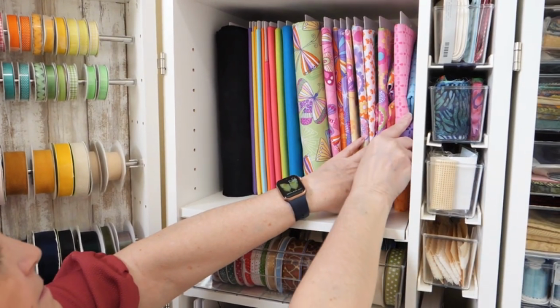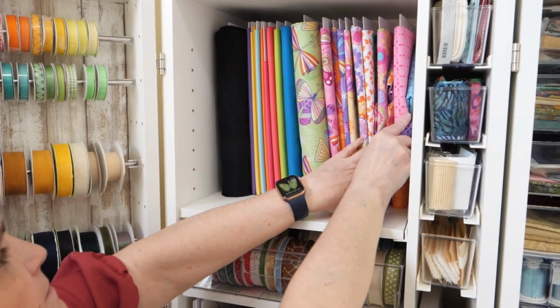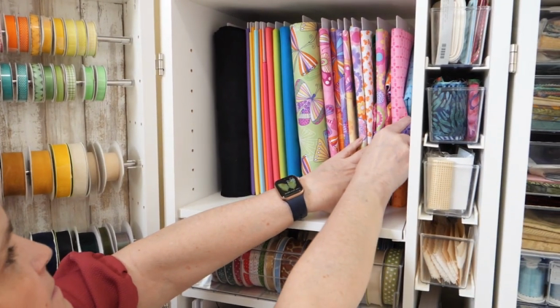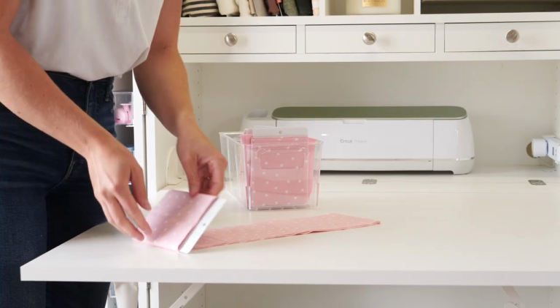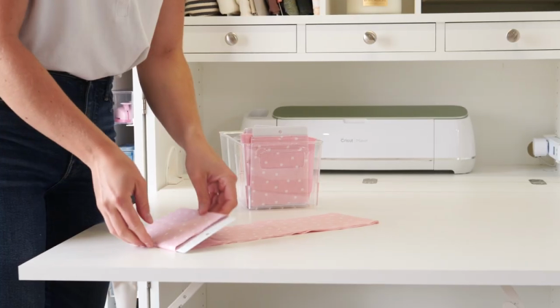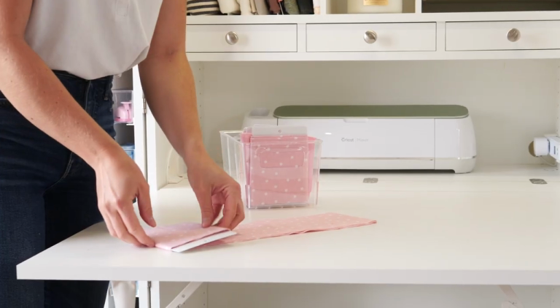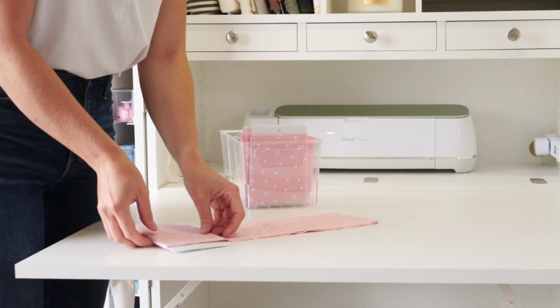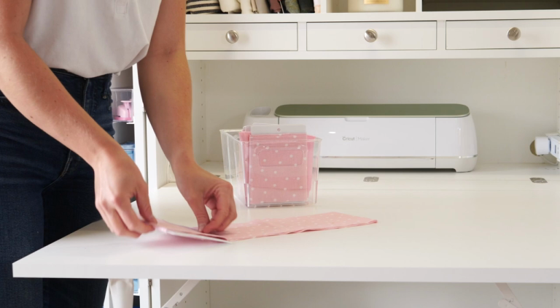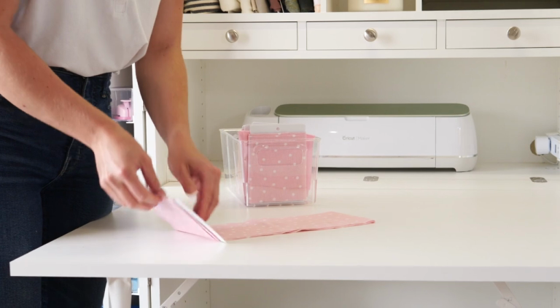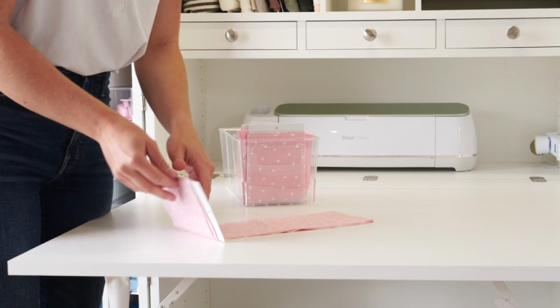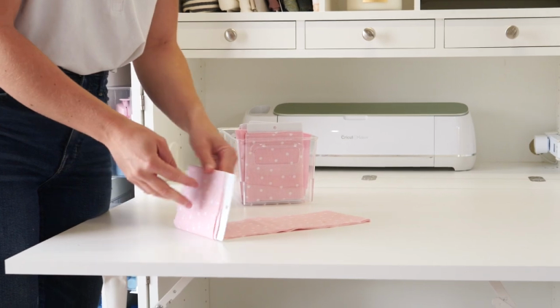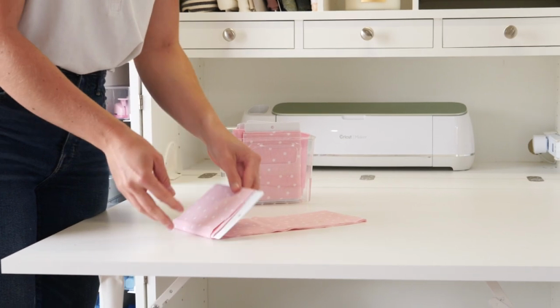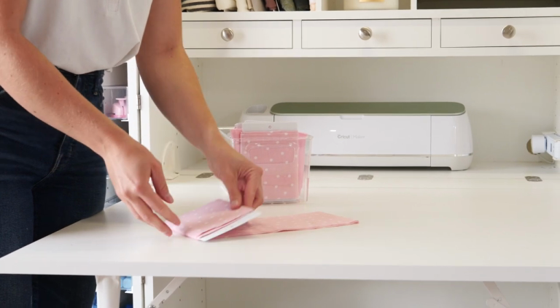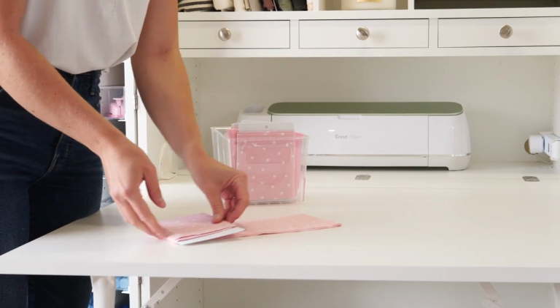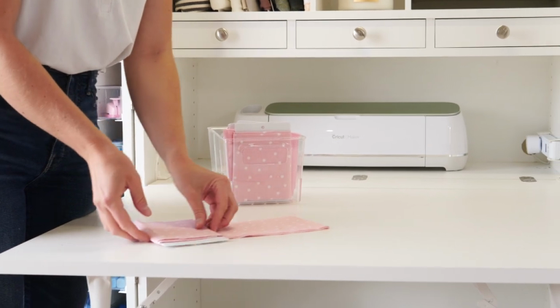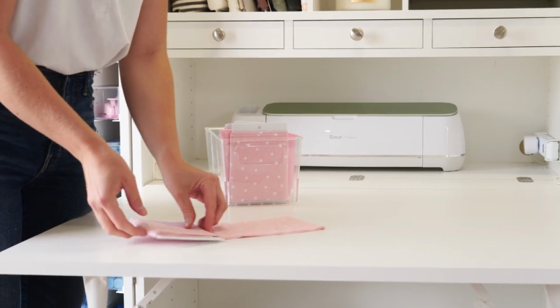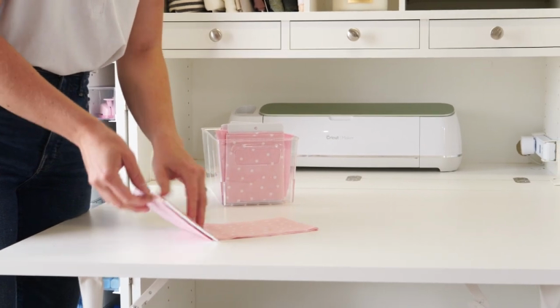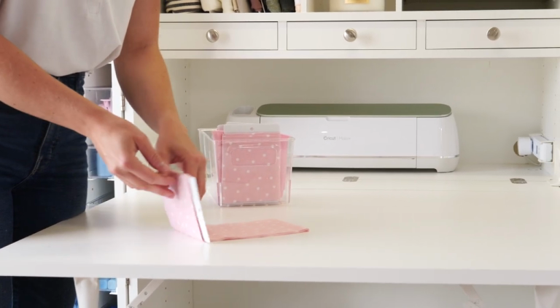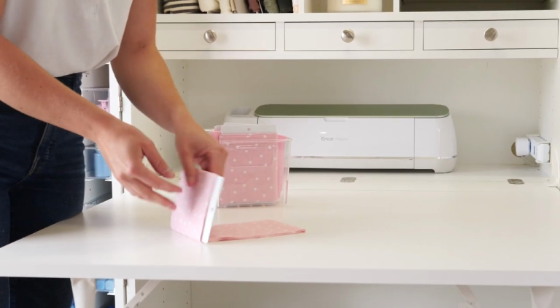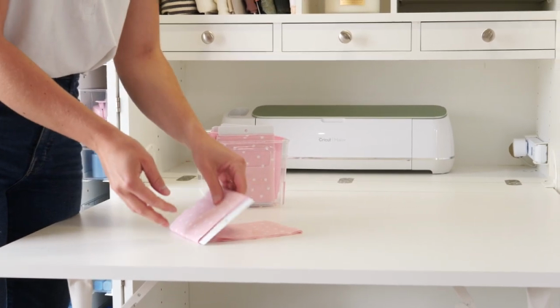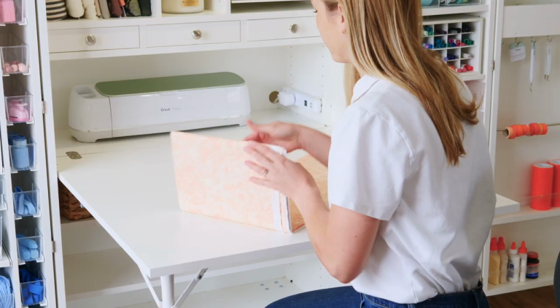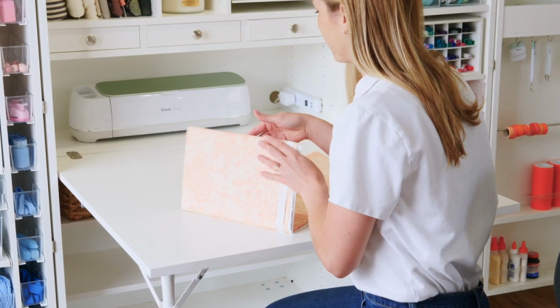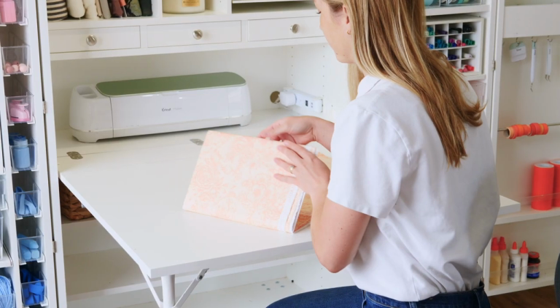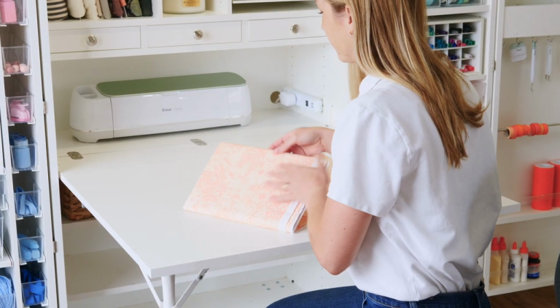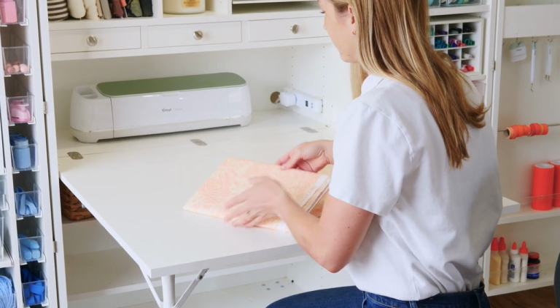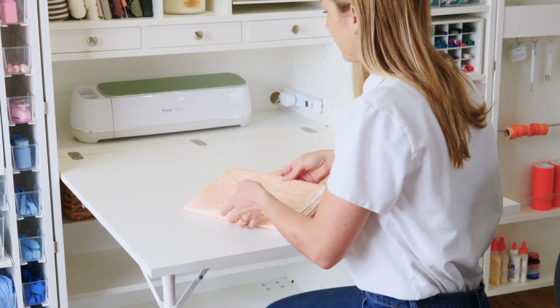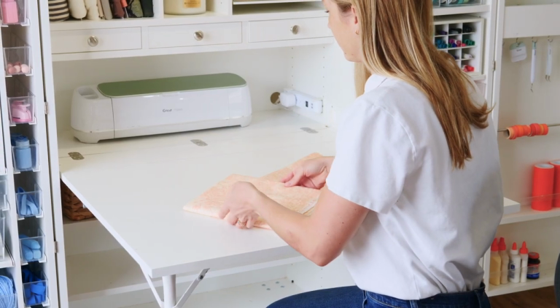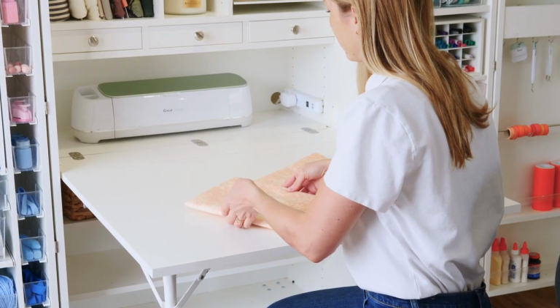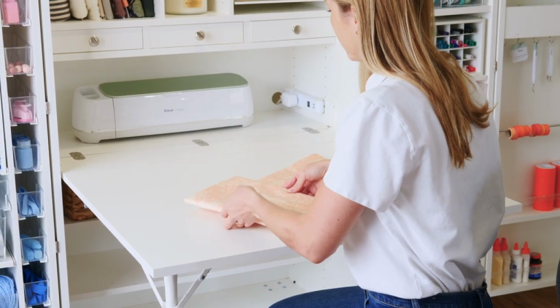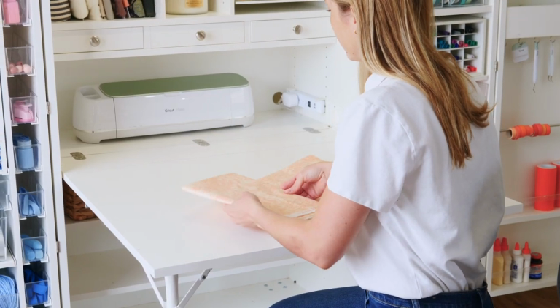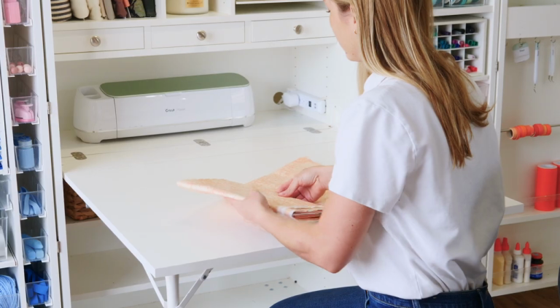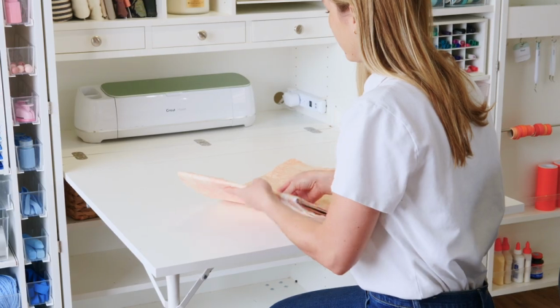The fat quarter size is perfect for fabric pieces under 1 yard, while the original size is great for pieces from 1 to 15 yards.